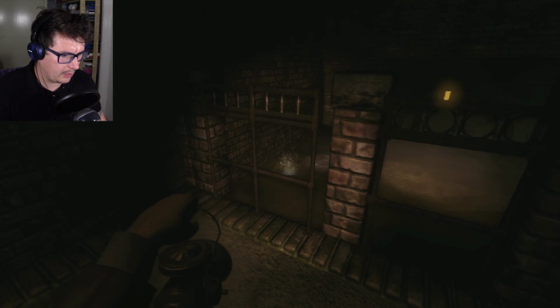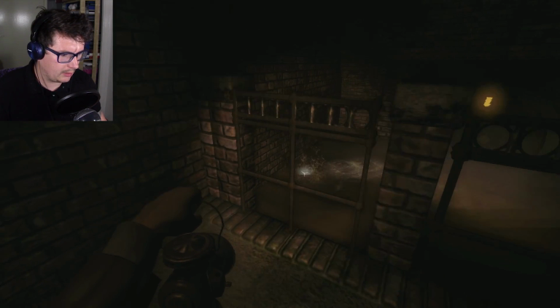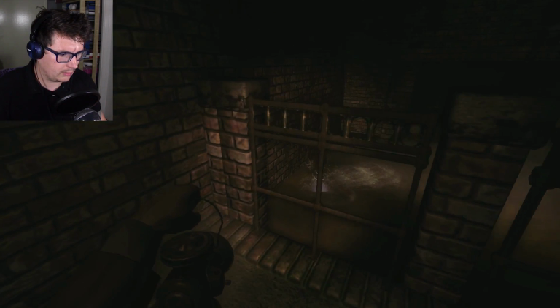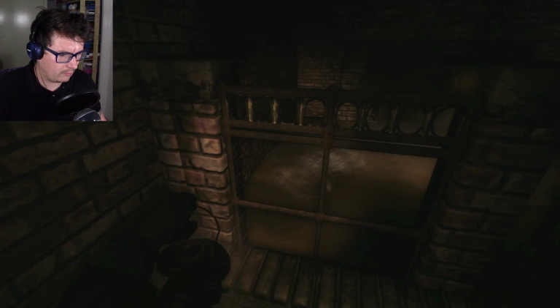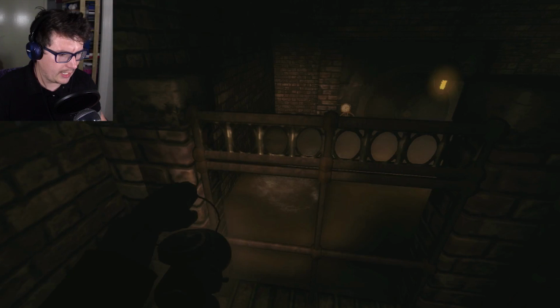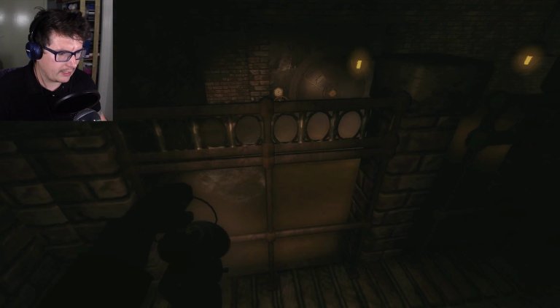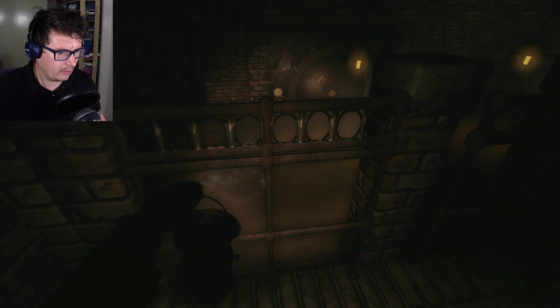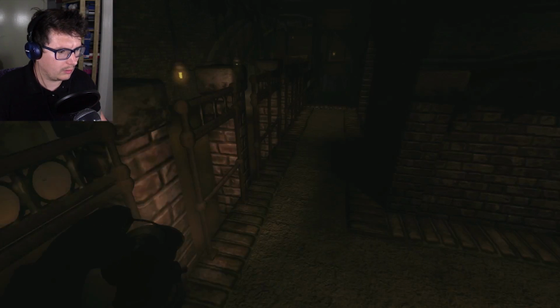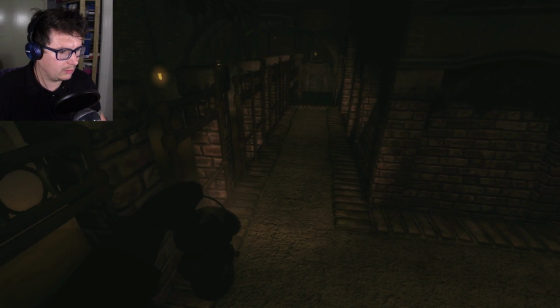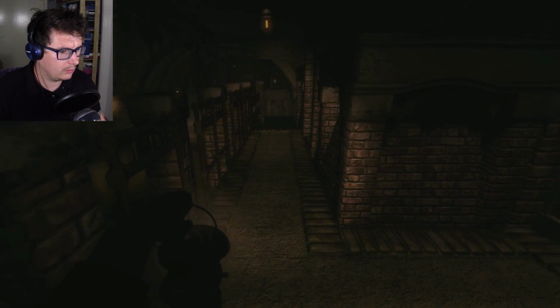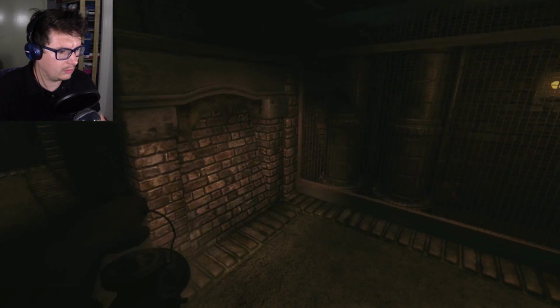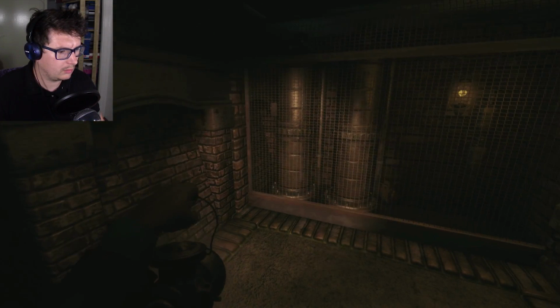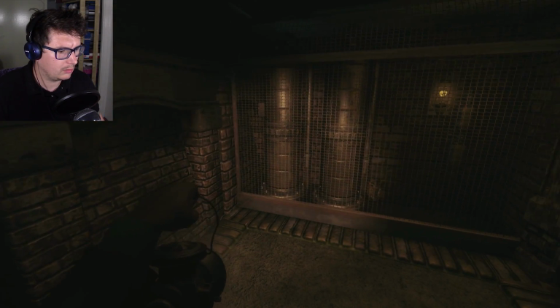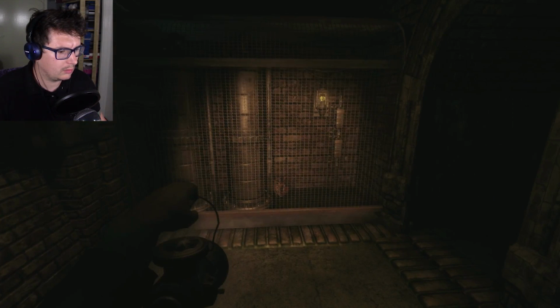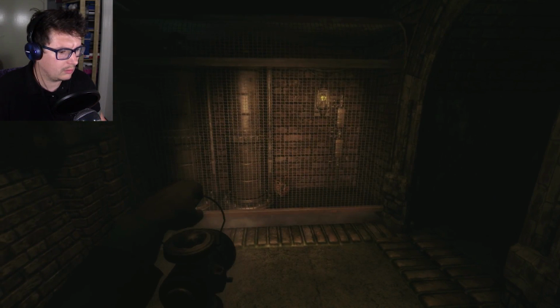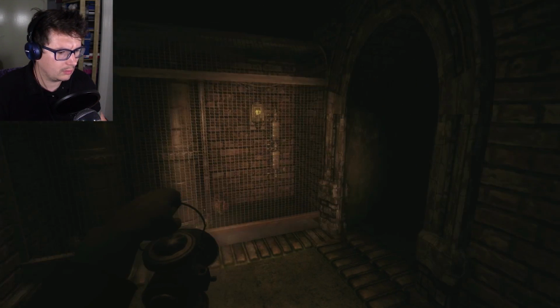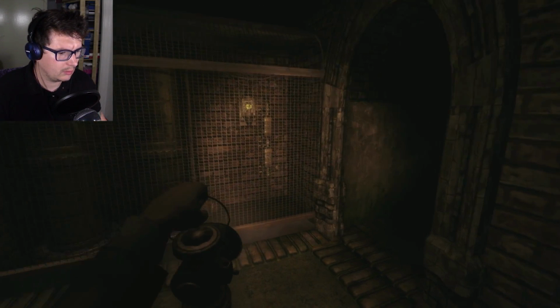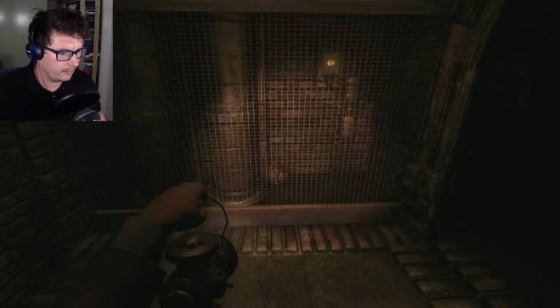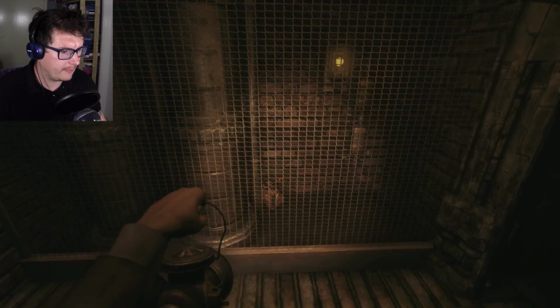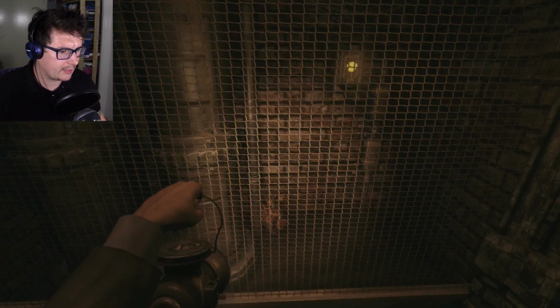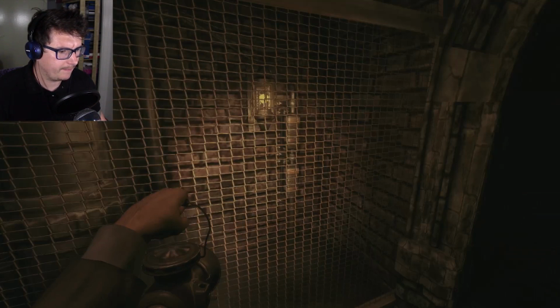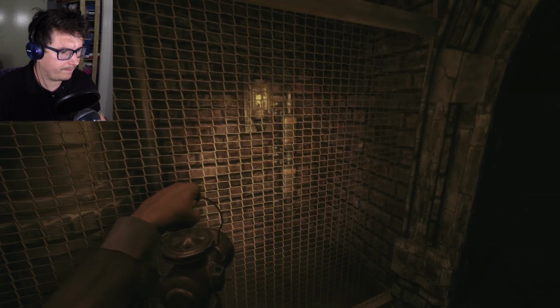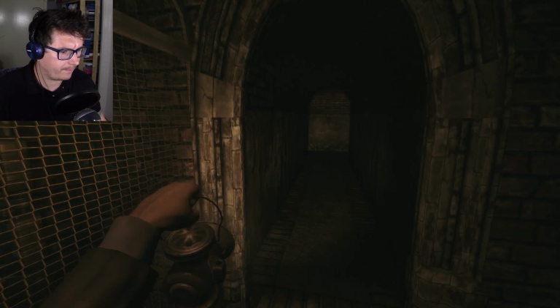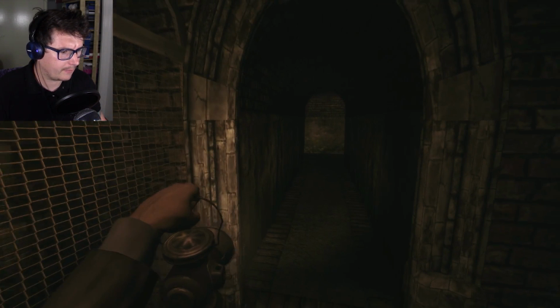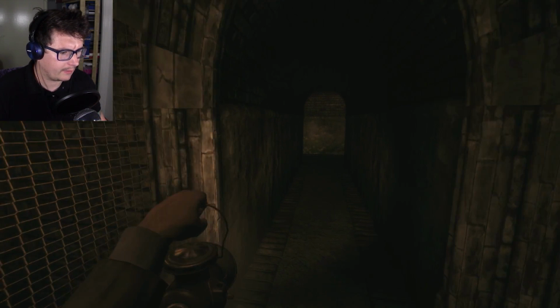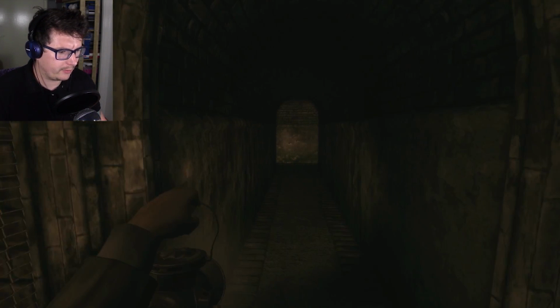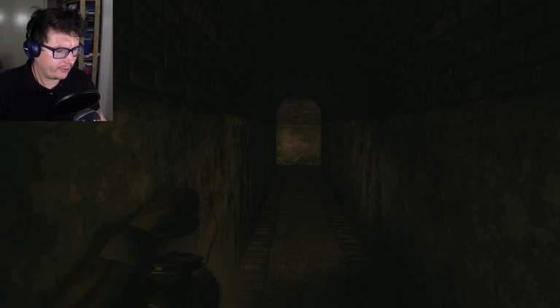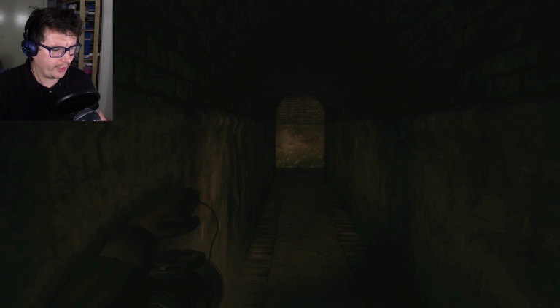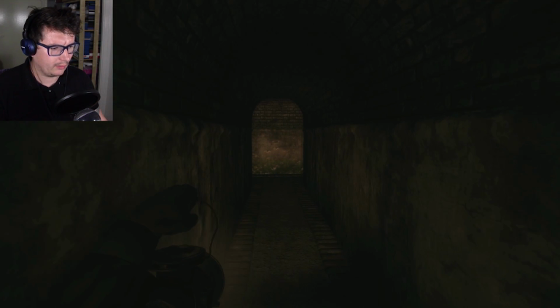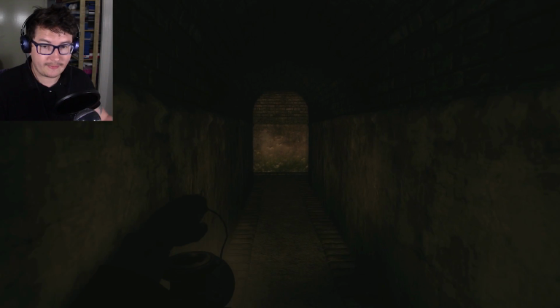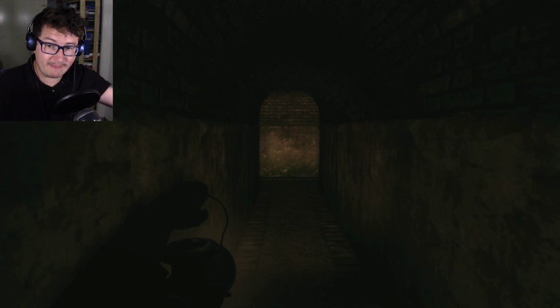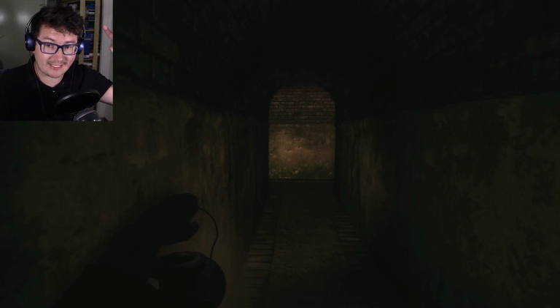Oh, what are you? Pig mask! I'm on the right trail — there's a pig mask.